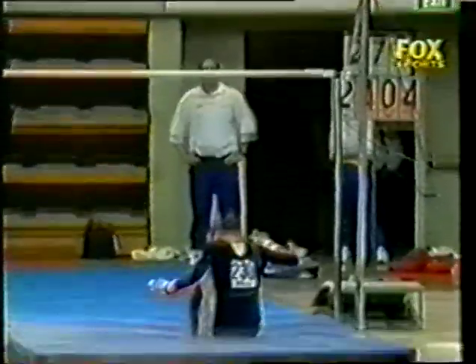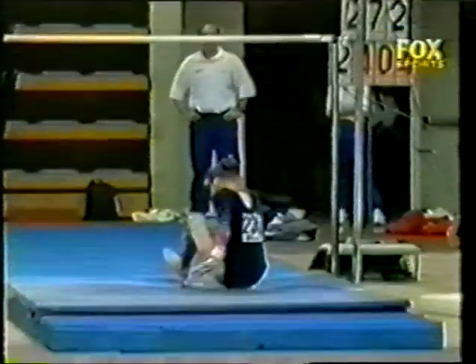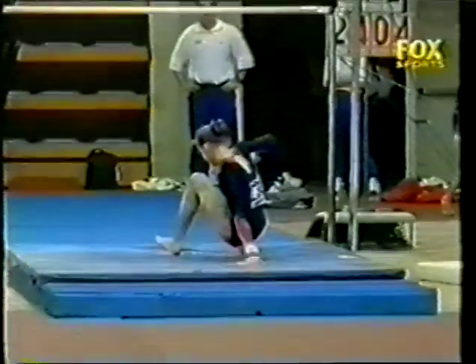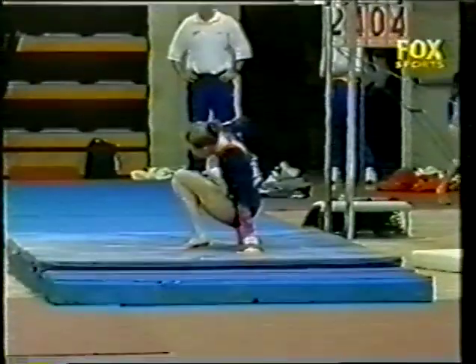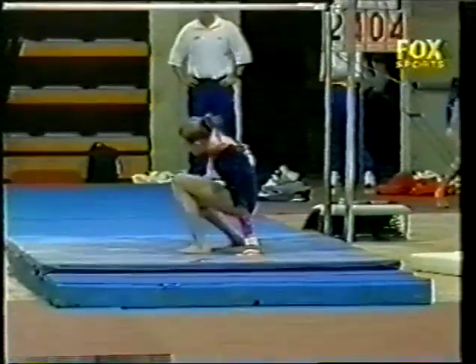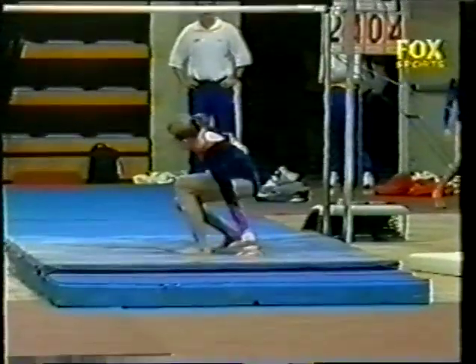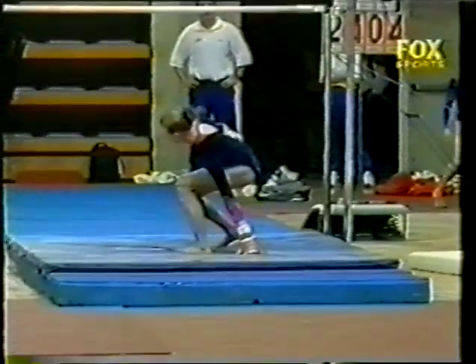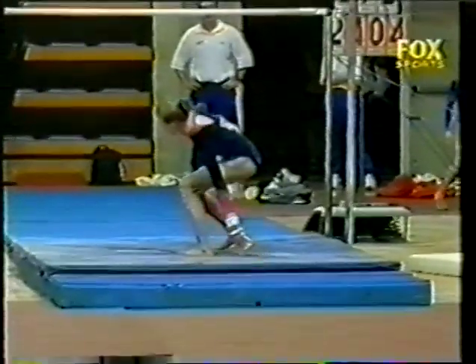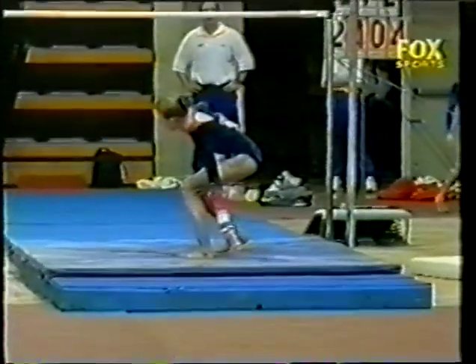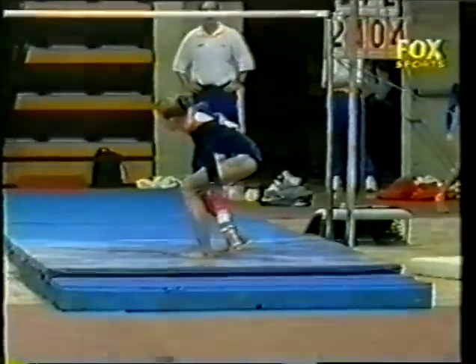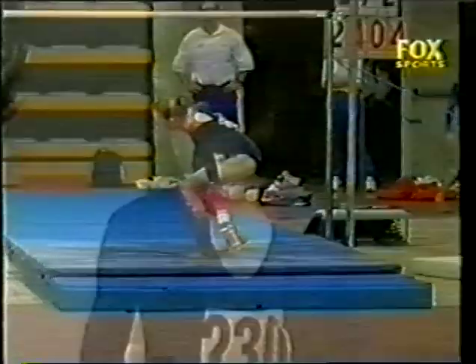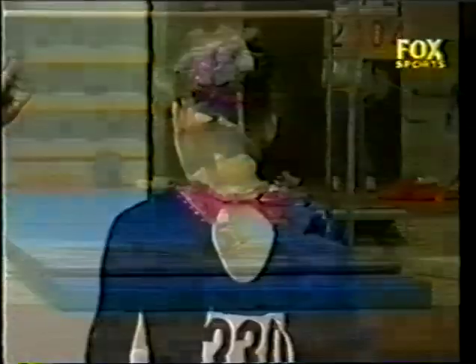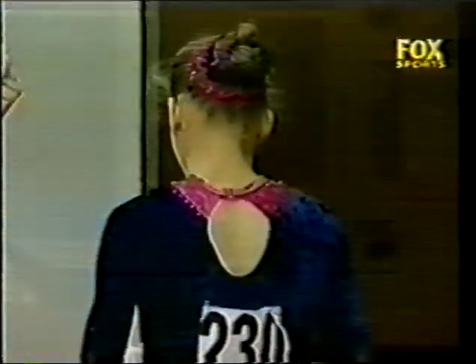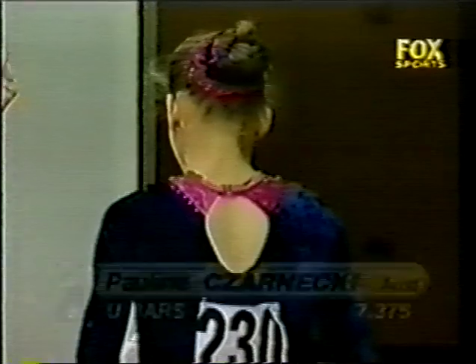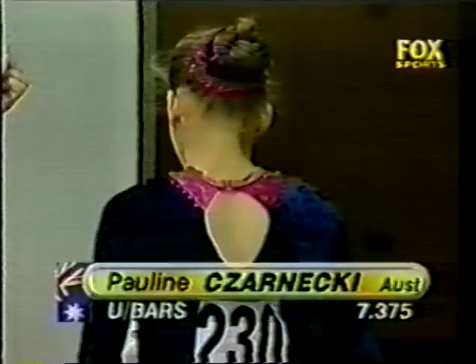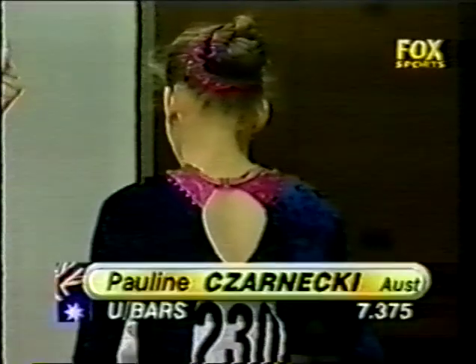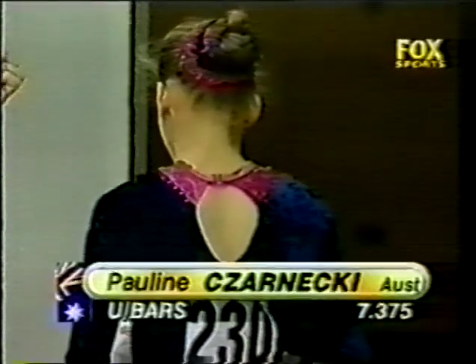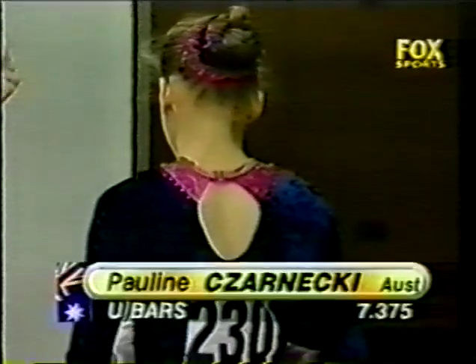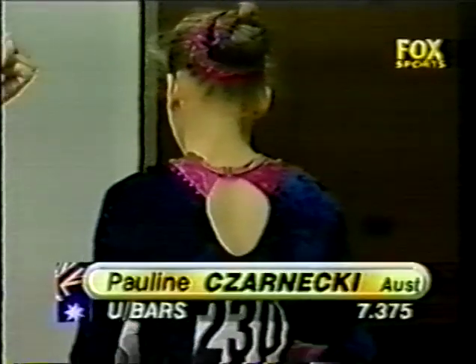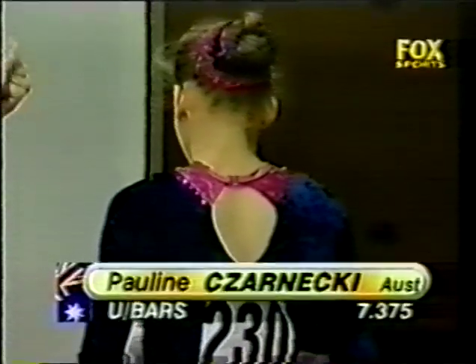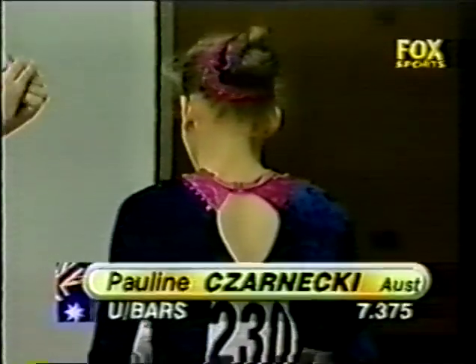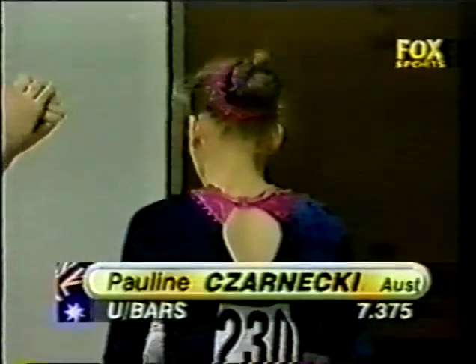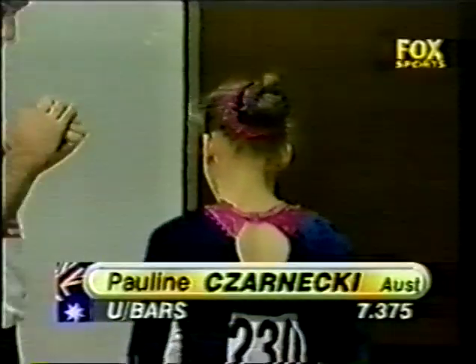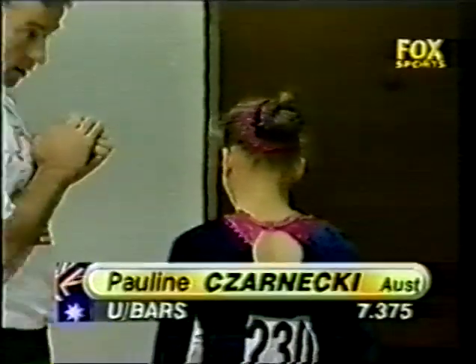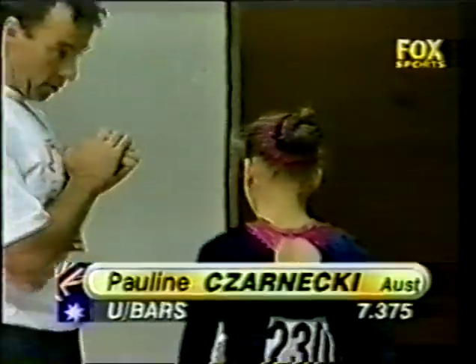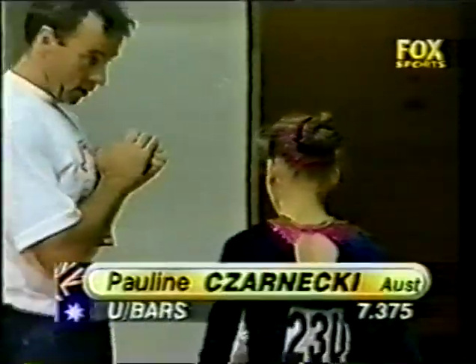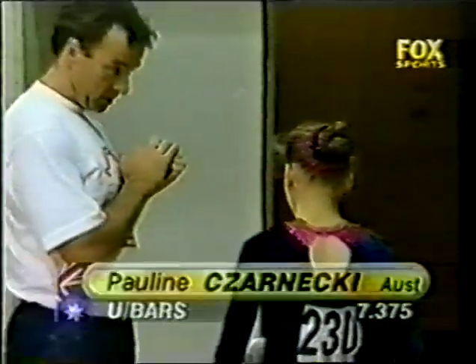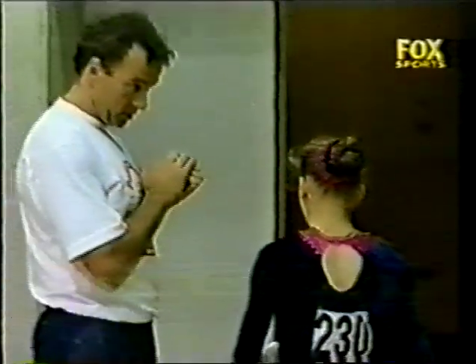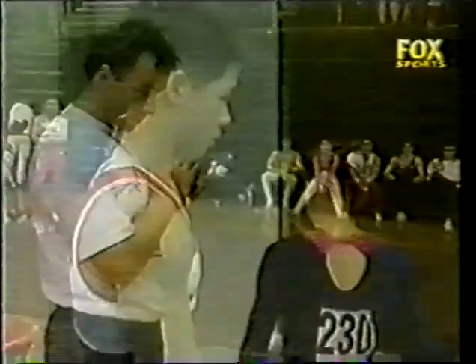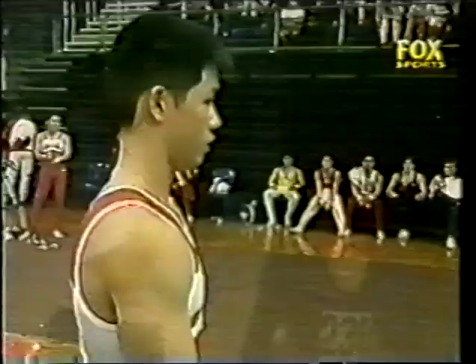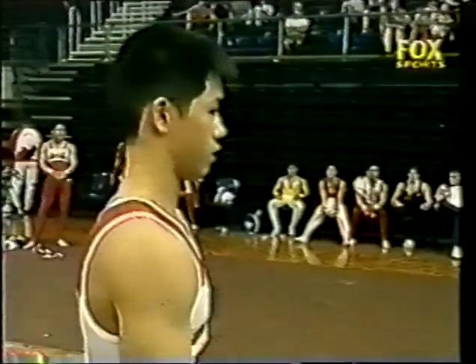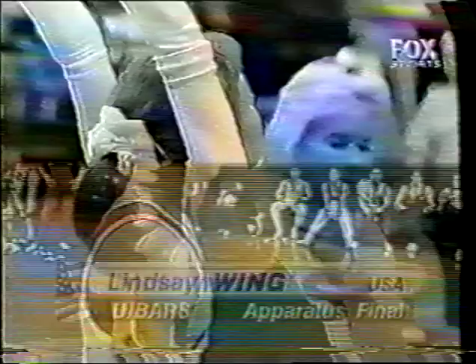On the dismount, doesn't kick it over enough and just runs out of rotation. A disappointing score for Czarnecki — a seven point.